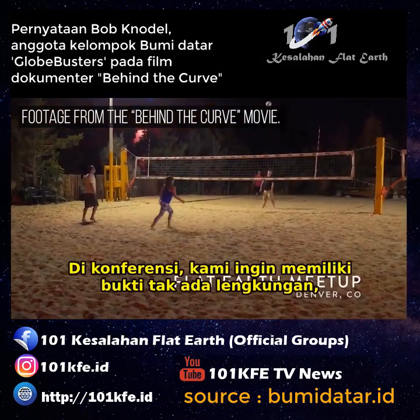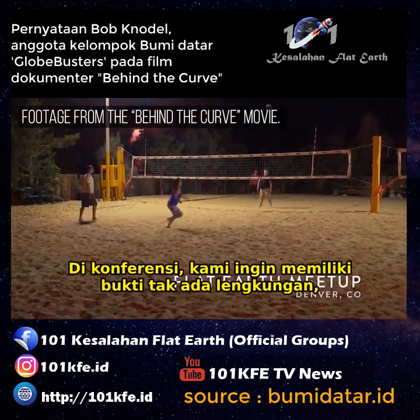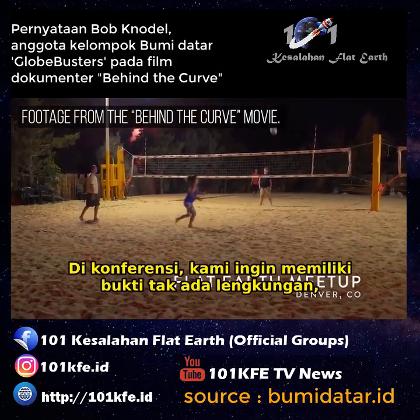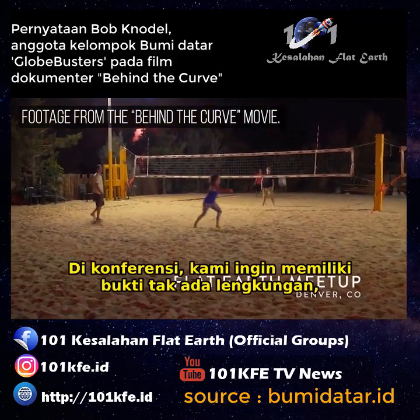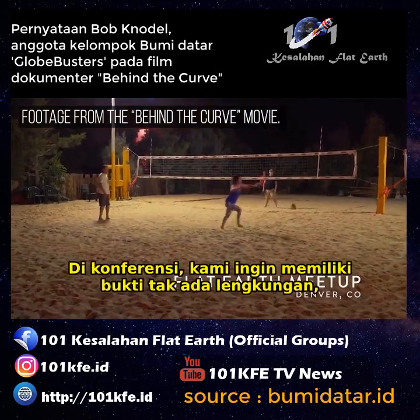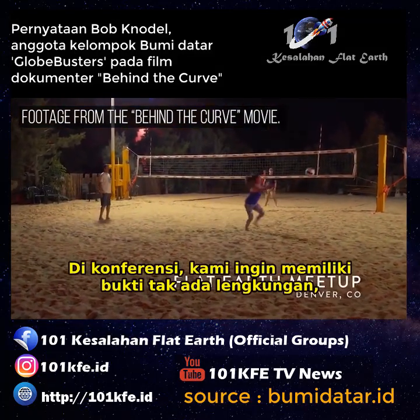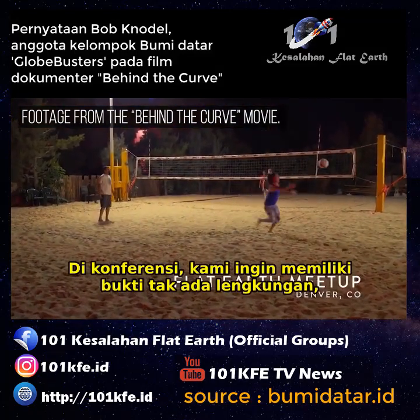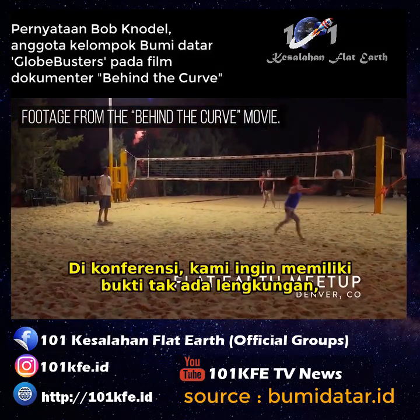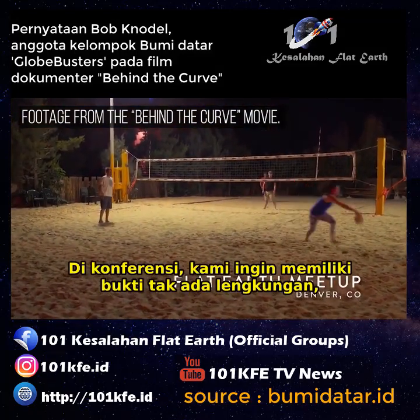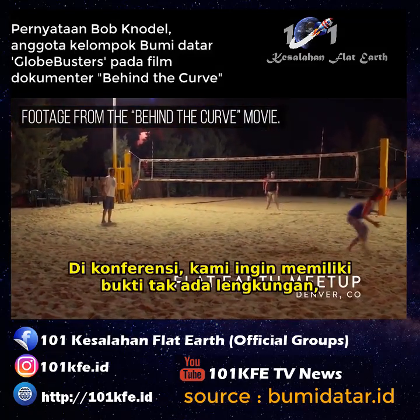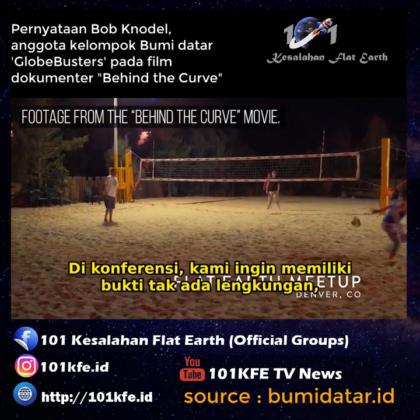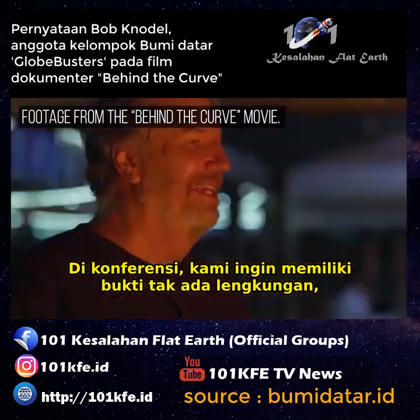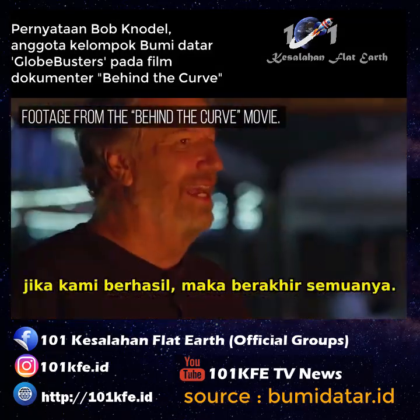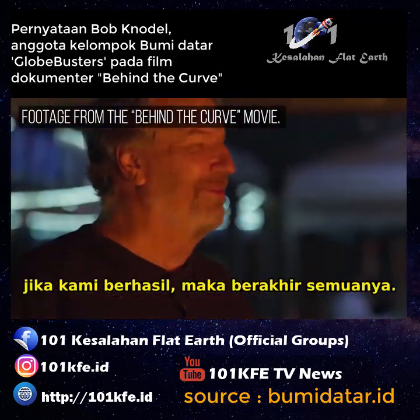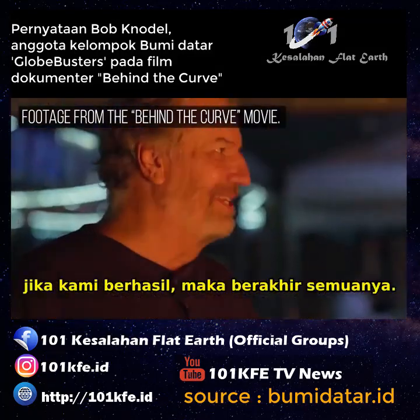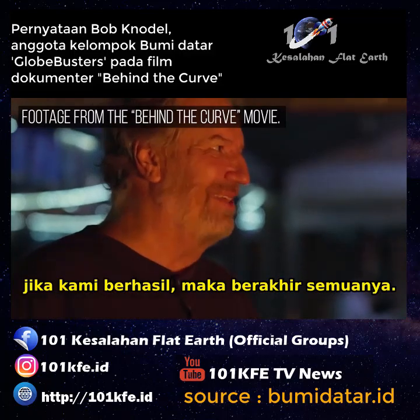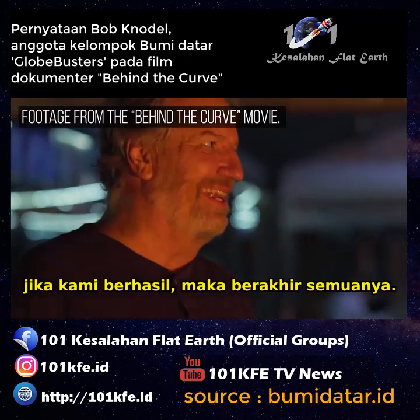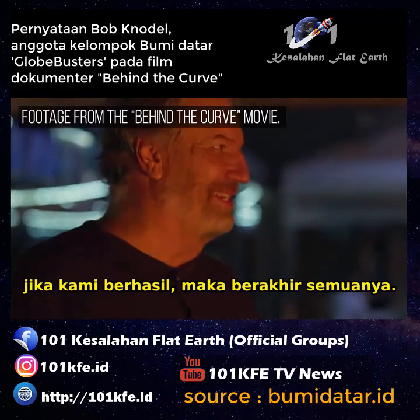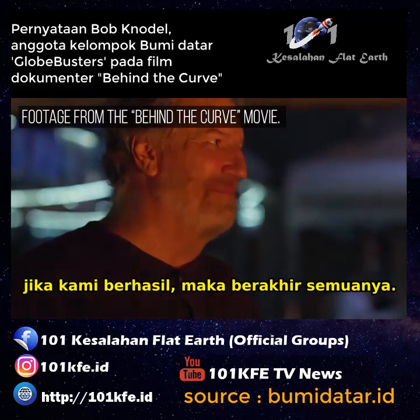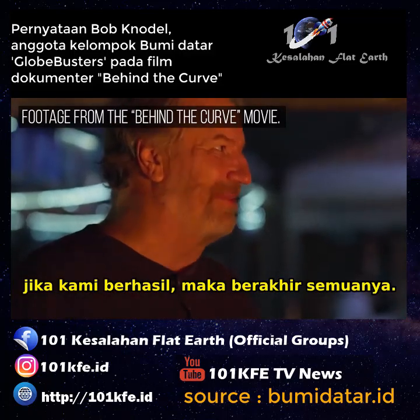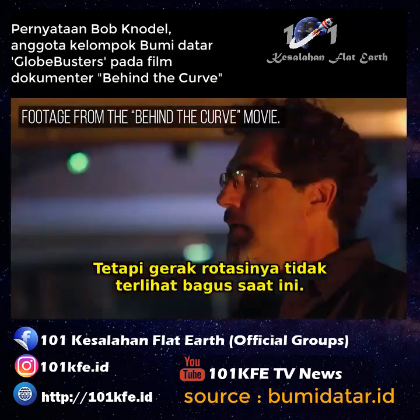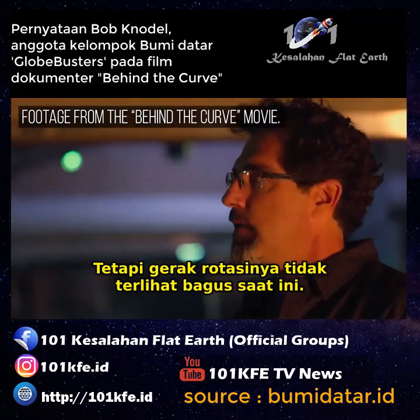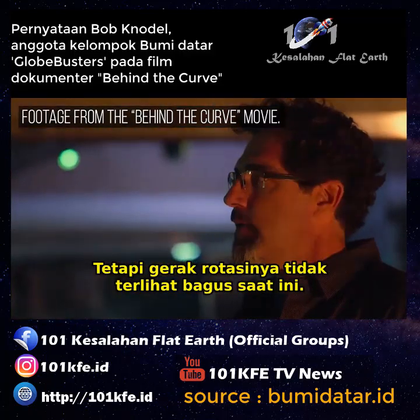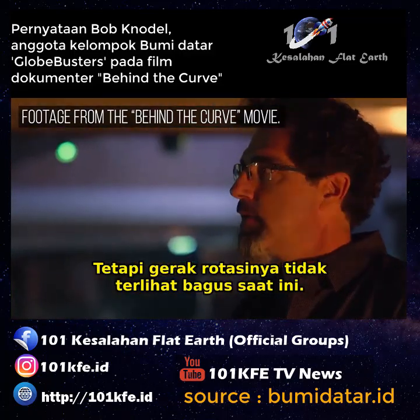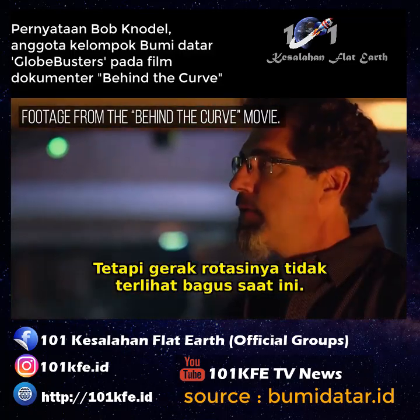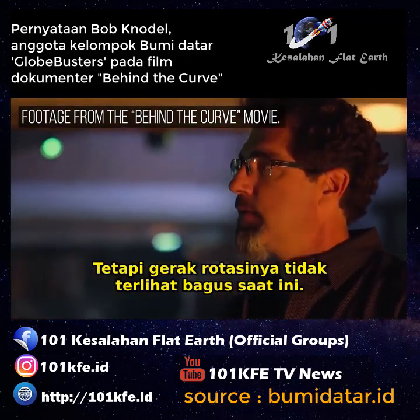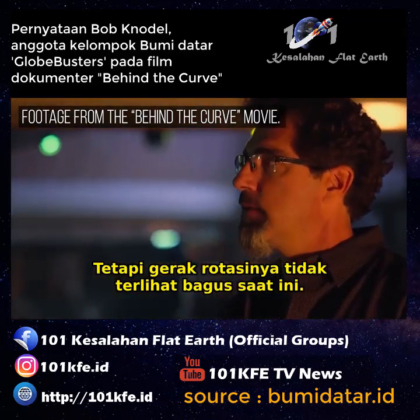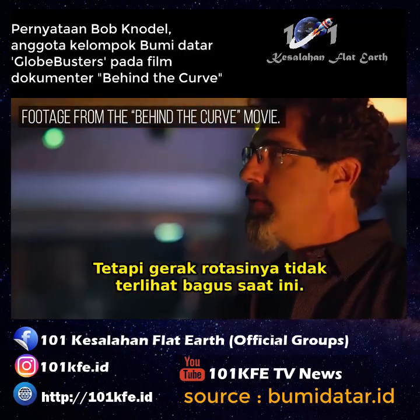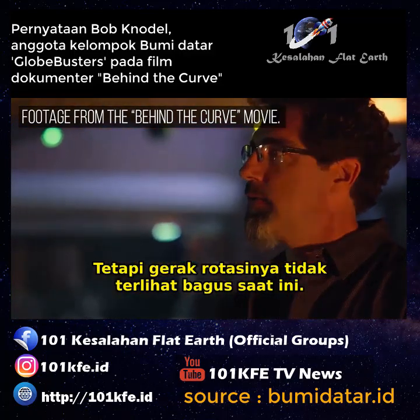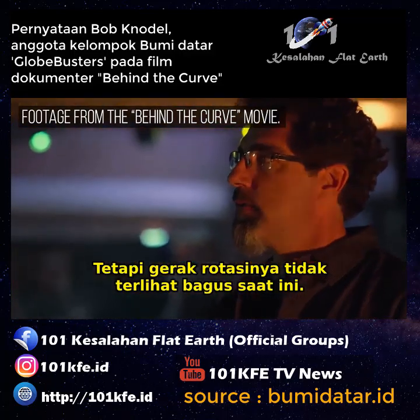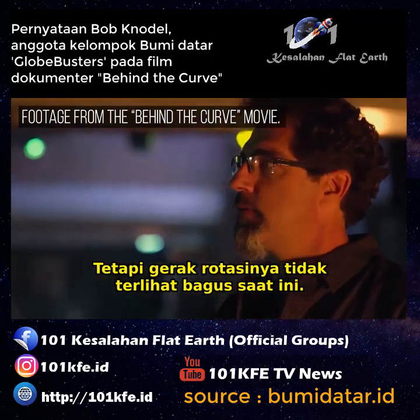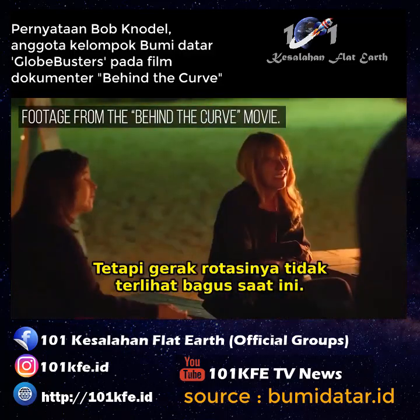At a conference in Raleigh, we want to help prove there's no curvature. And if we can do that, it's game over. But the rotation is not looking good at this point.